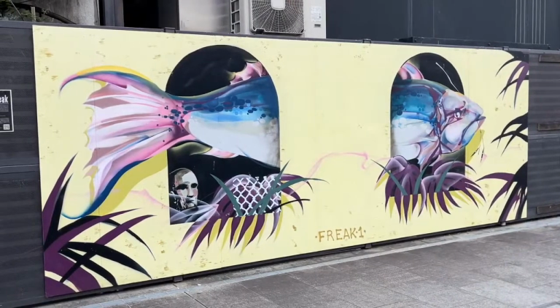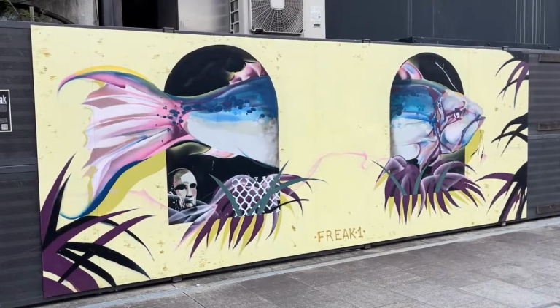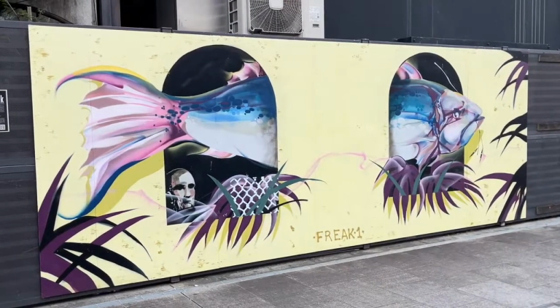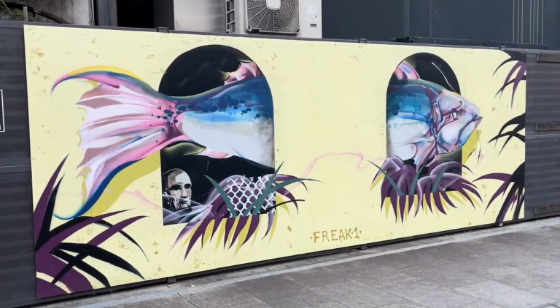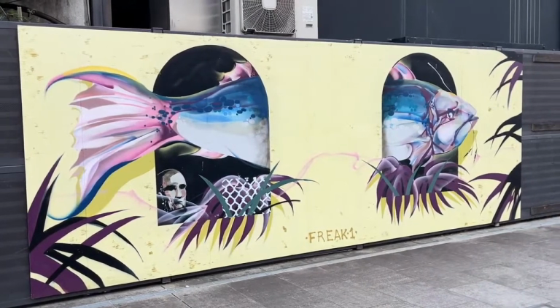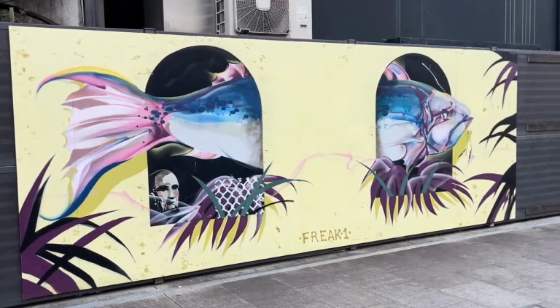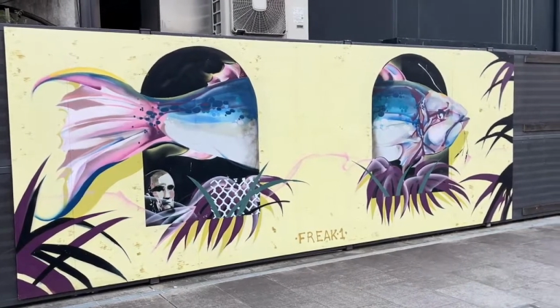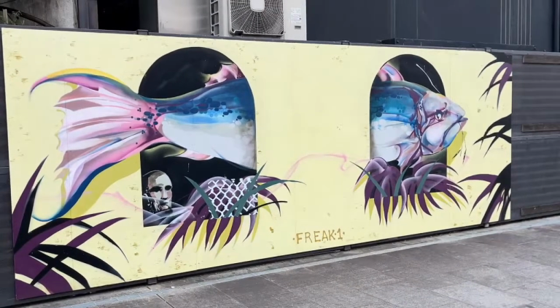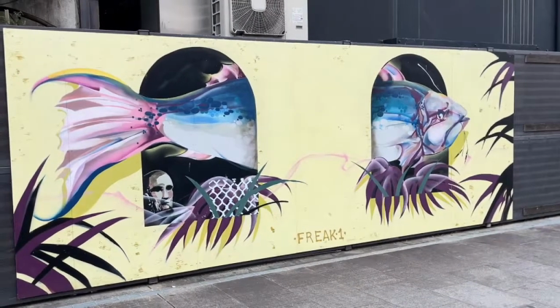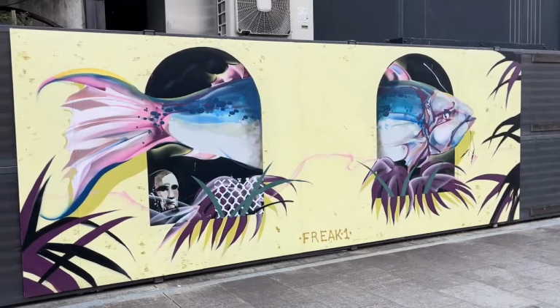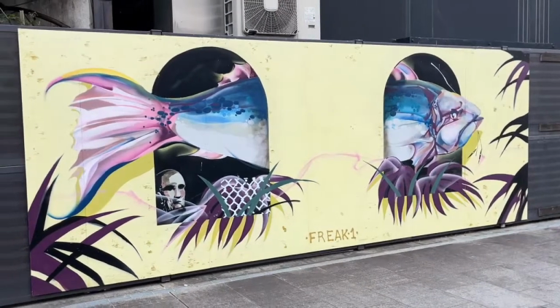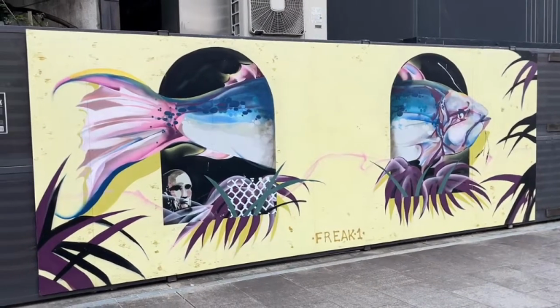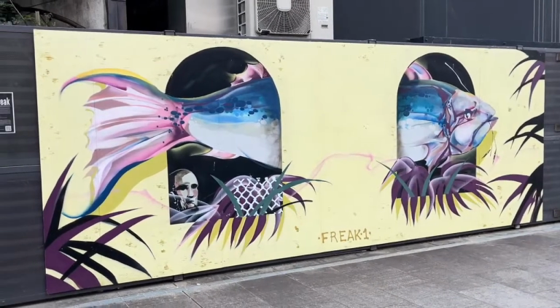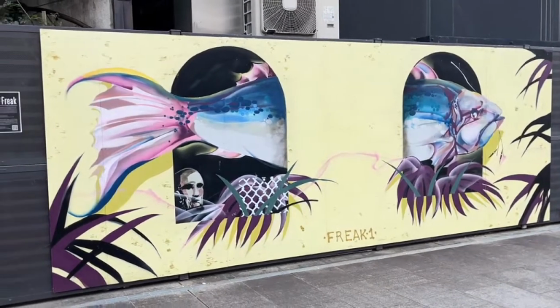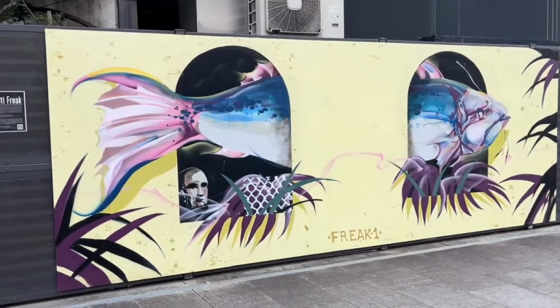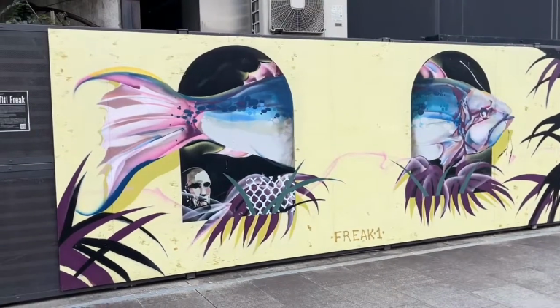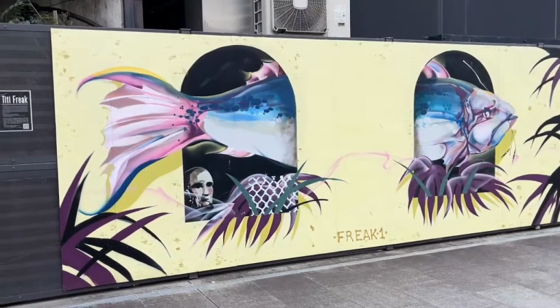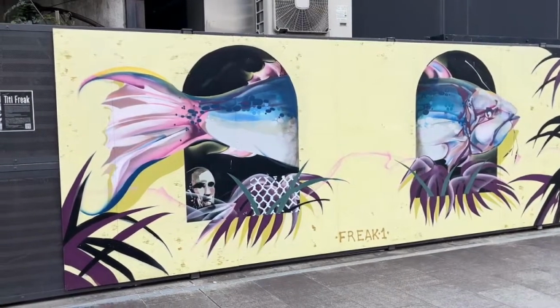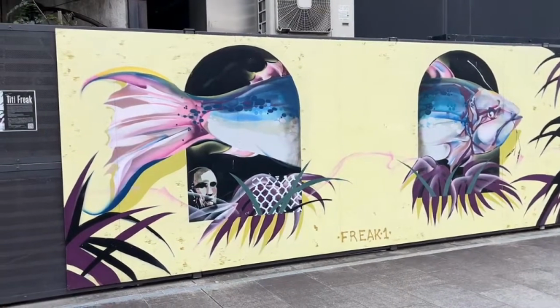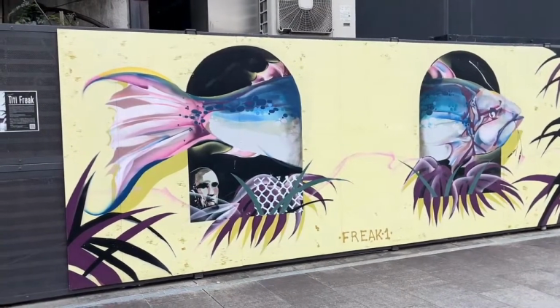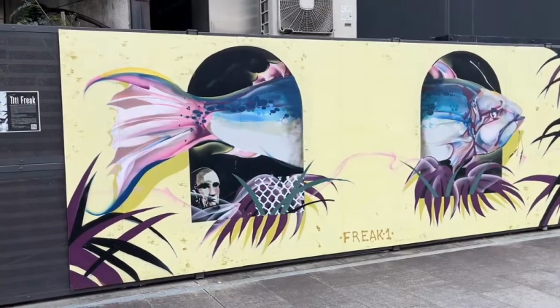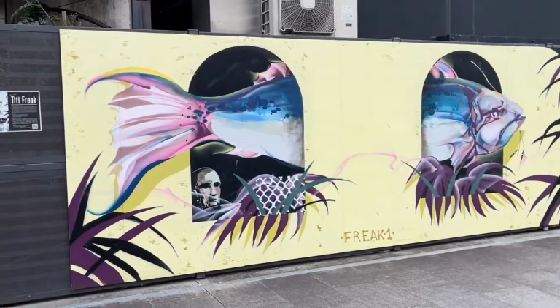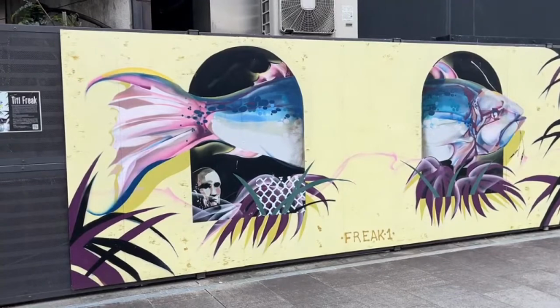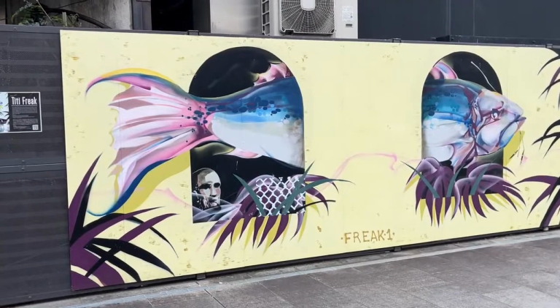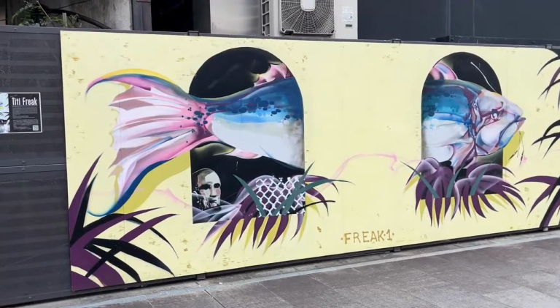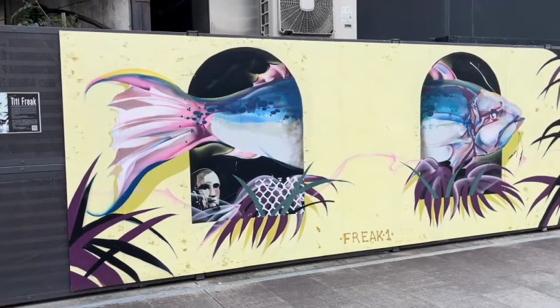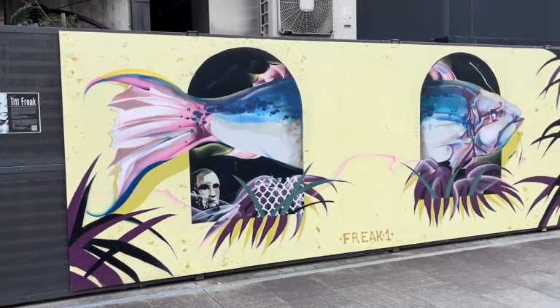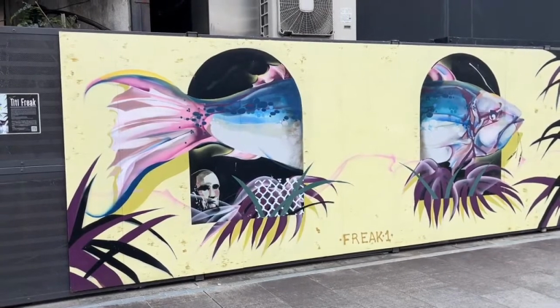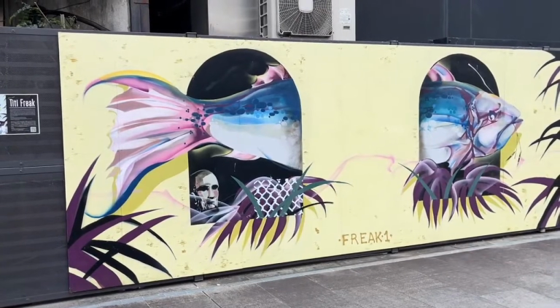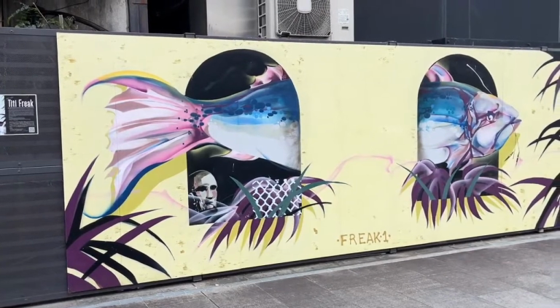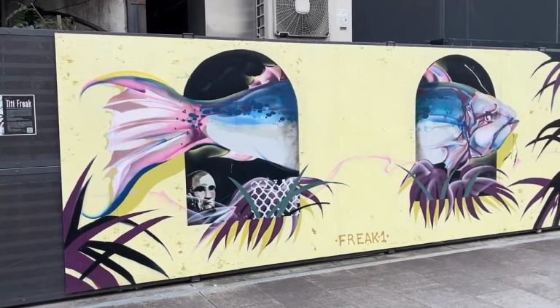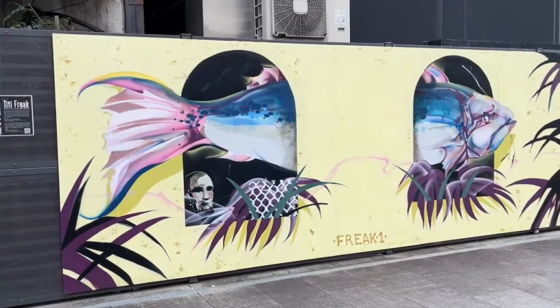This one is cool — yeah, T.T. Freak is a pretty big name. It does look kind of 3D. Pretty striking piece.